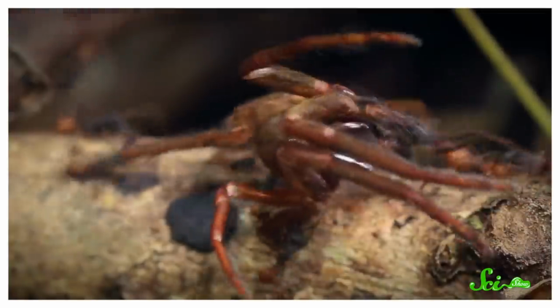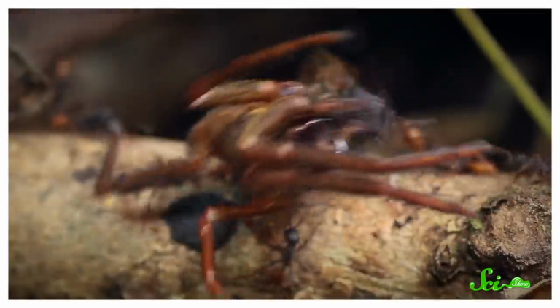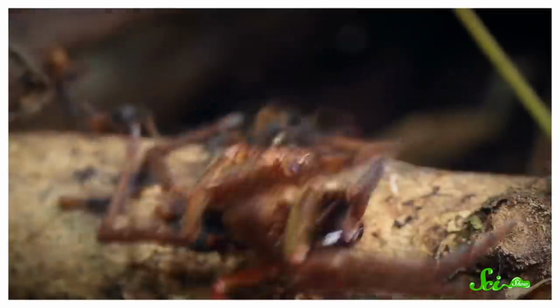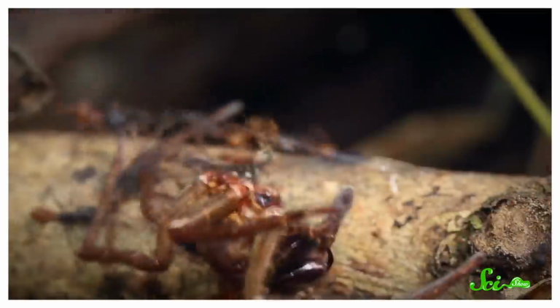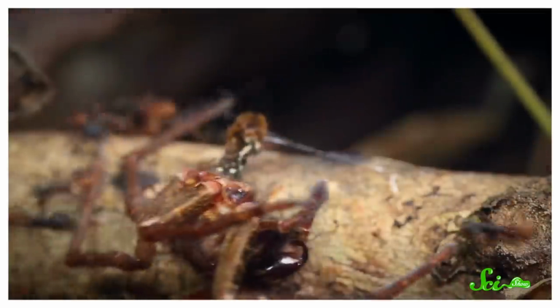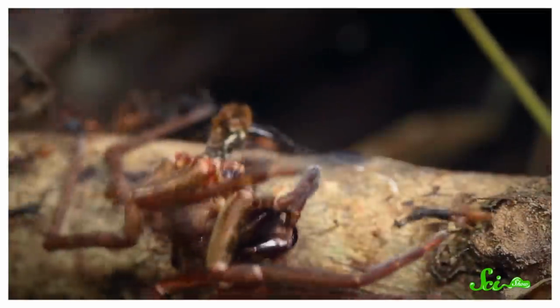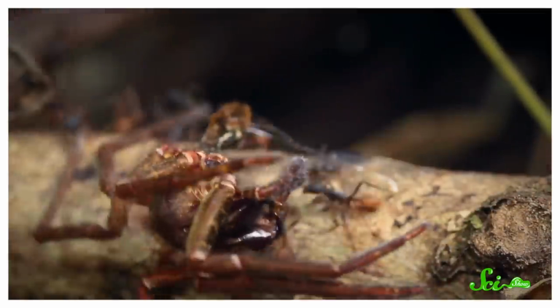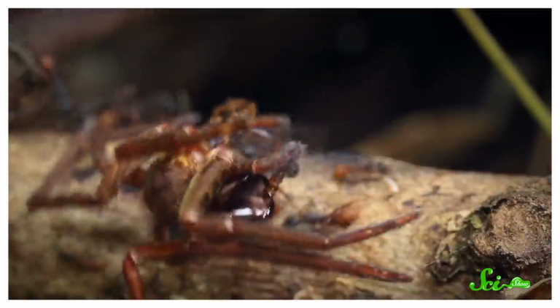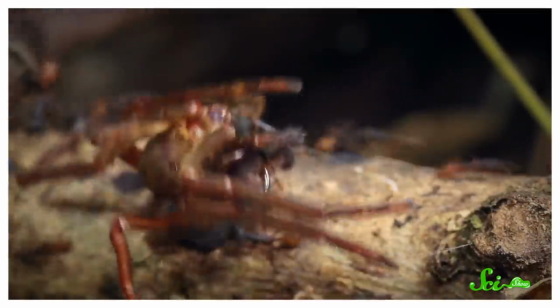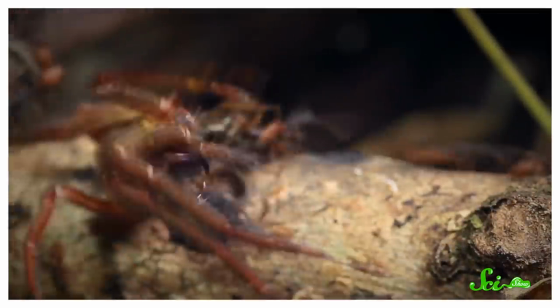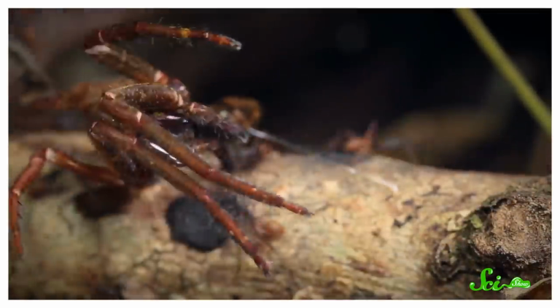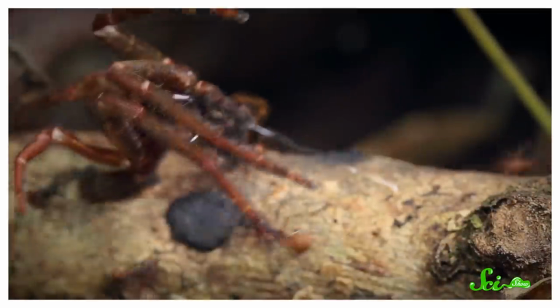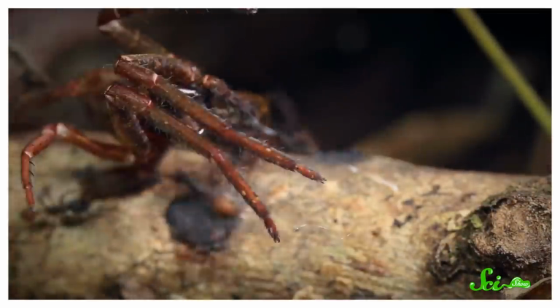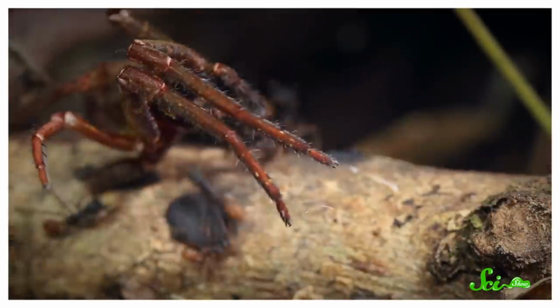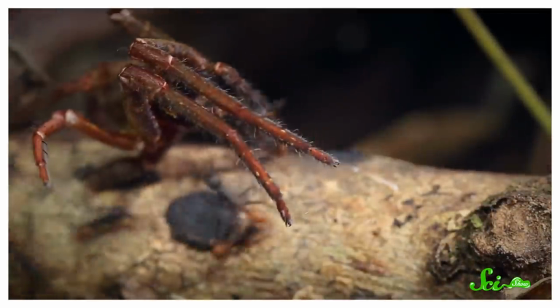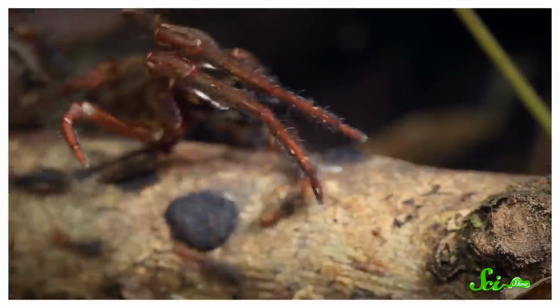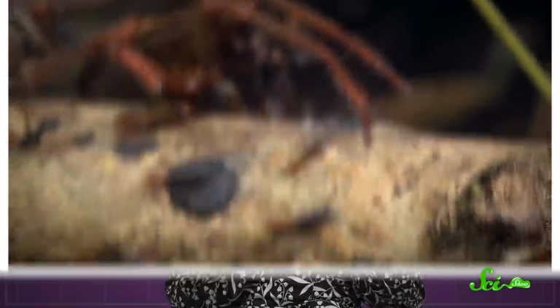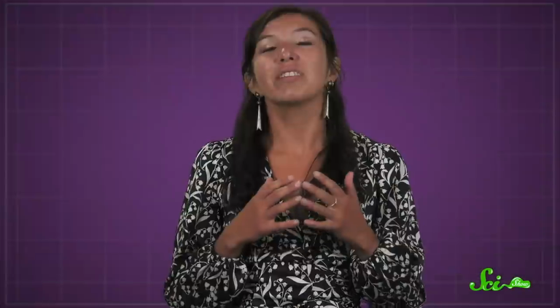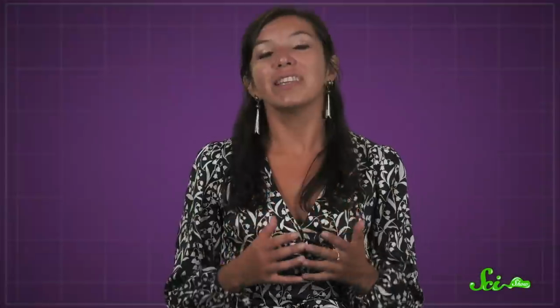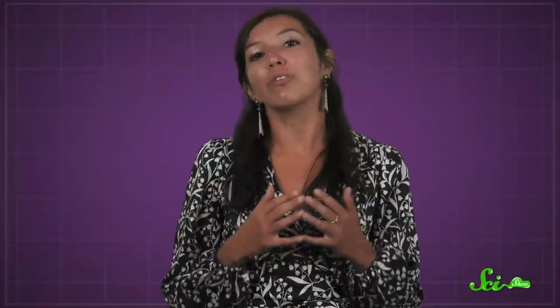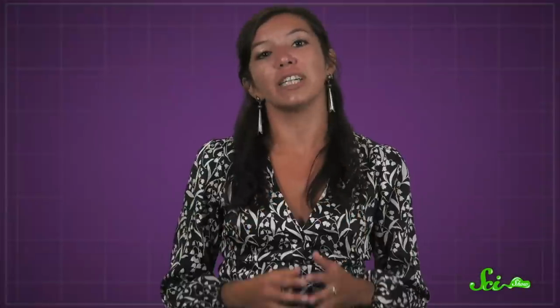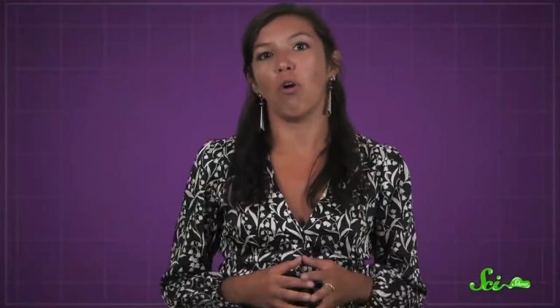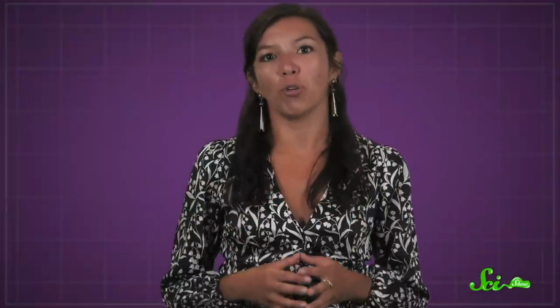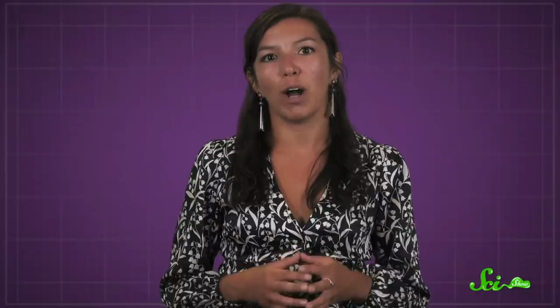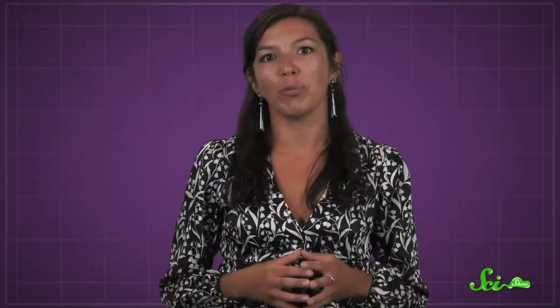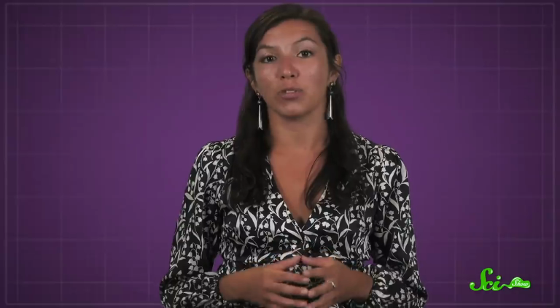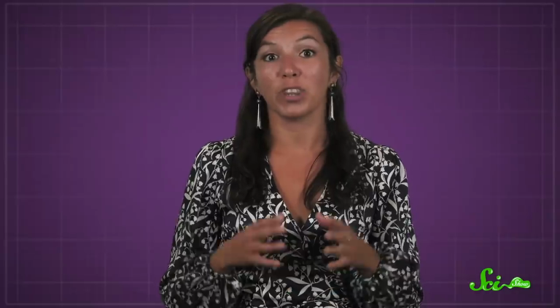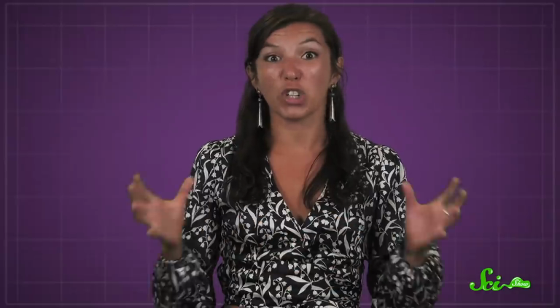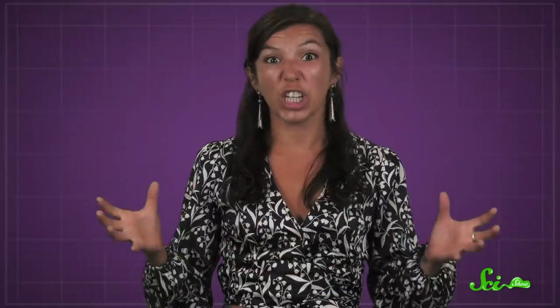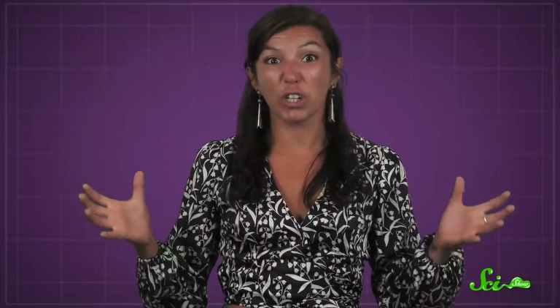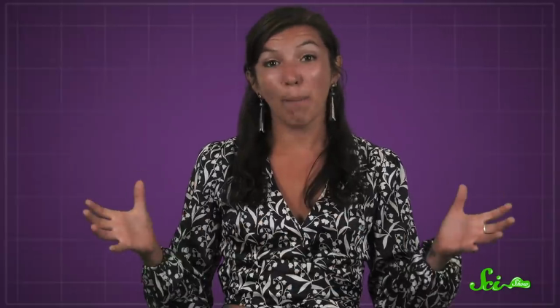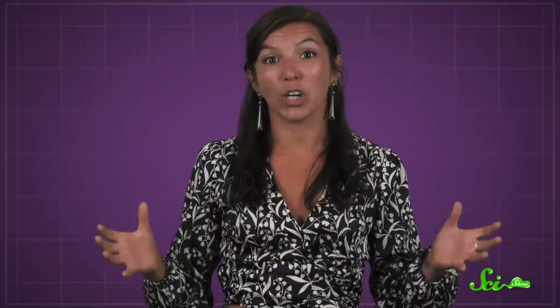They've been spotted taking on critters many times their size, like crabs, lizards, tarantulas, and snakes. They just literally overwhelm things with their sheer numbers.